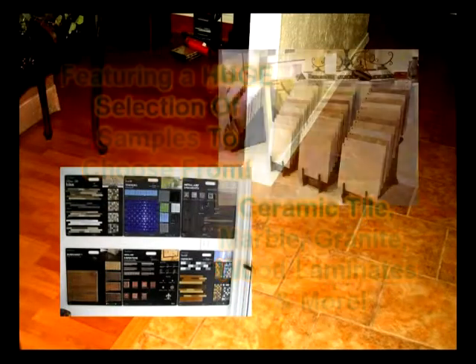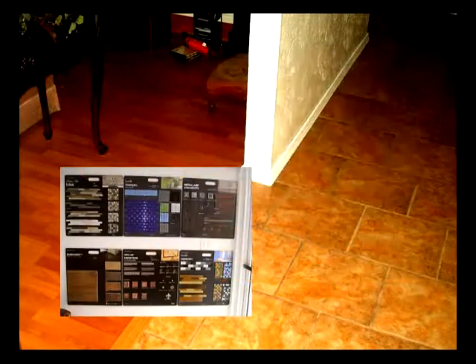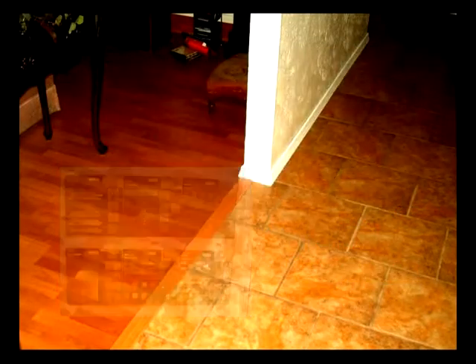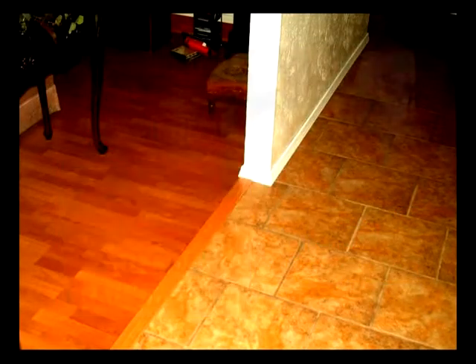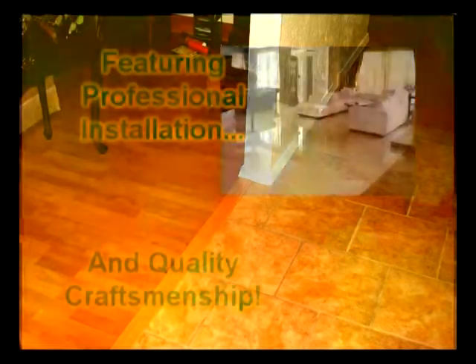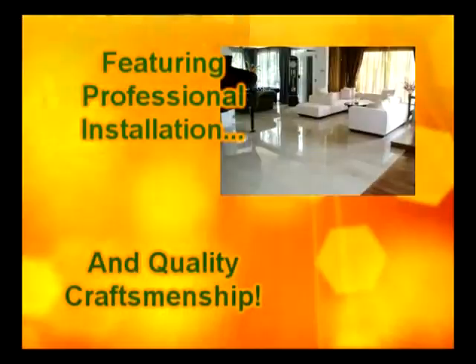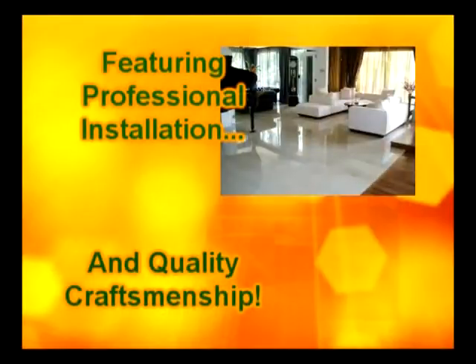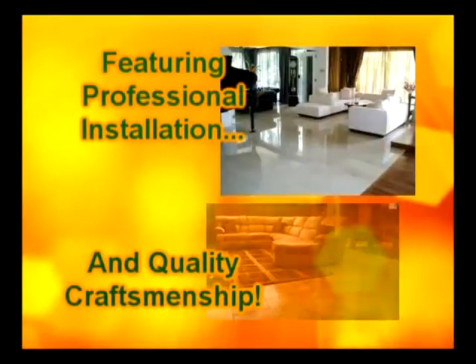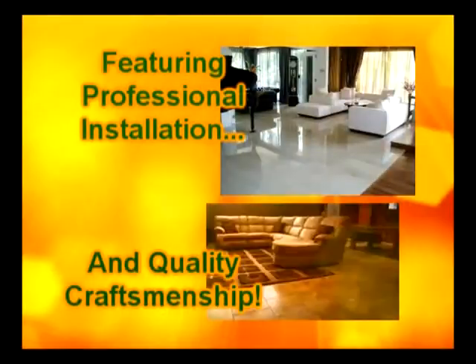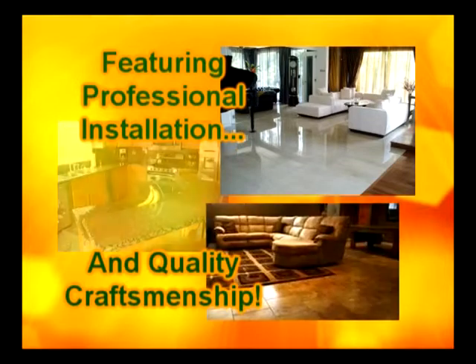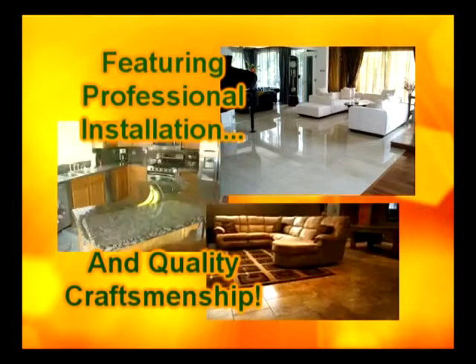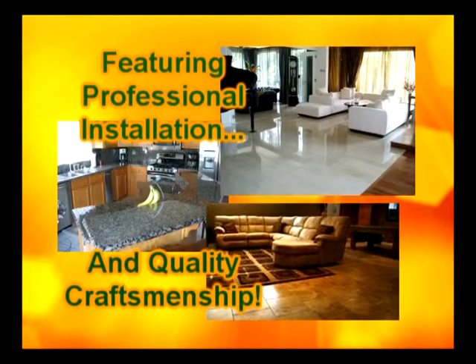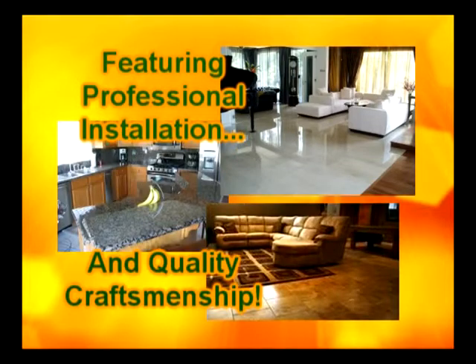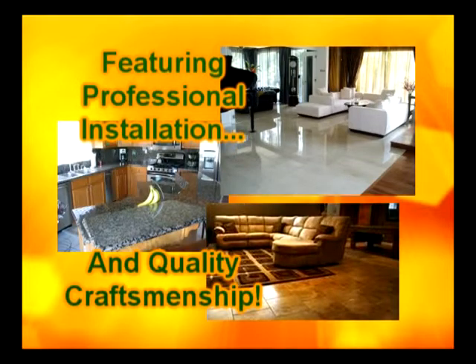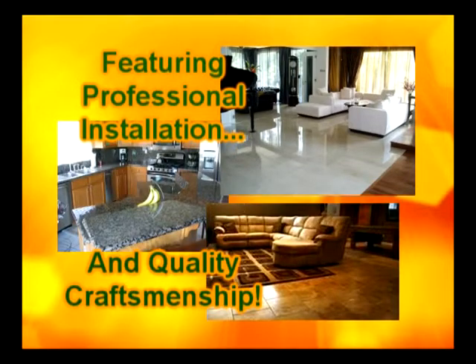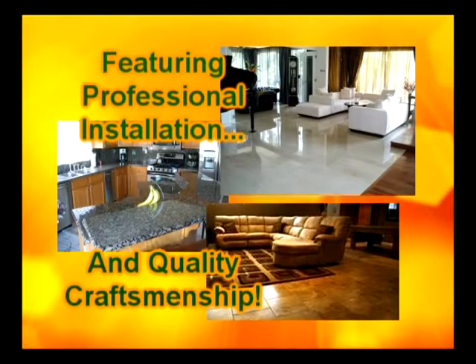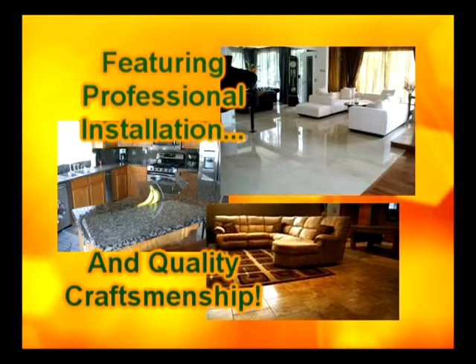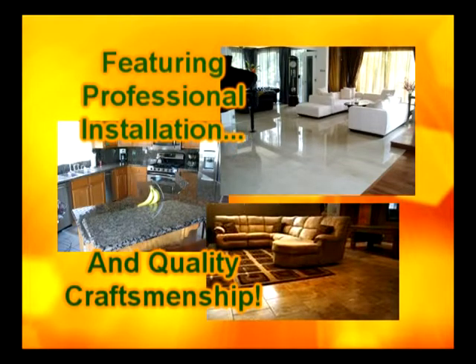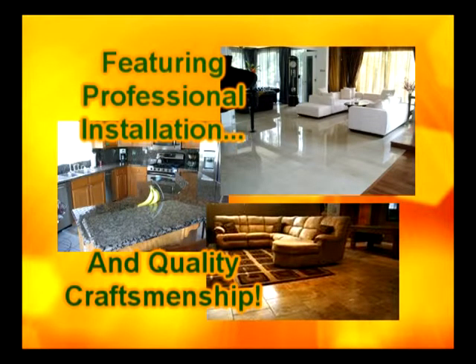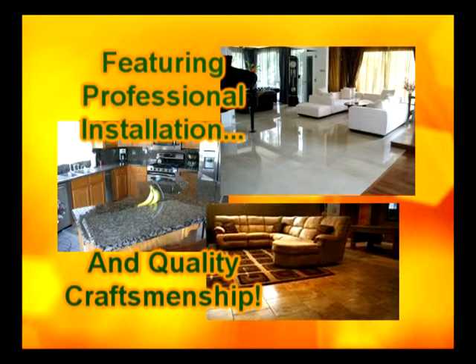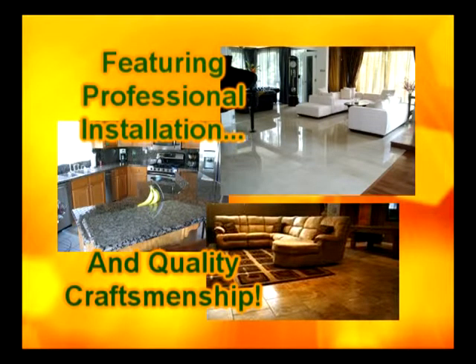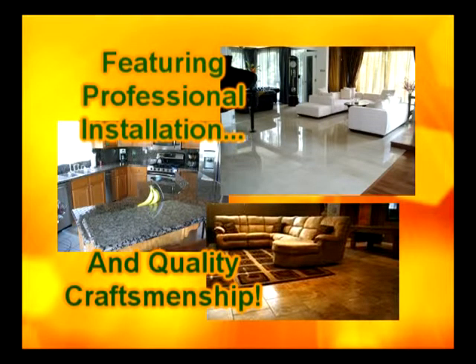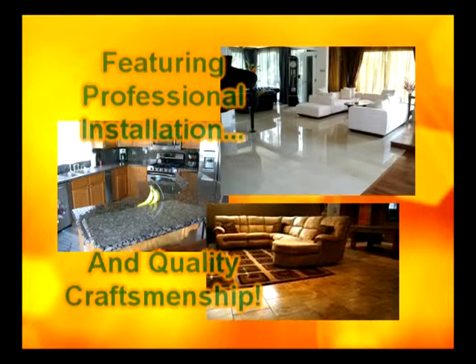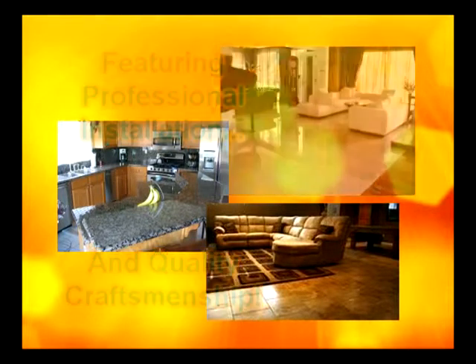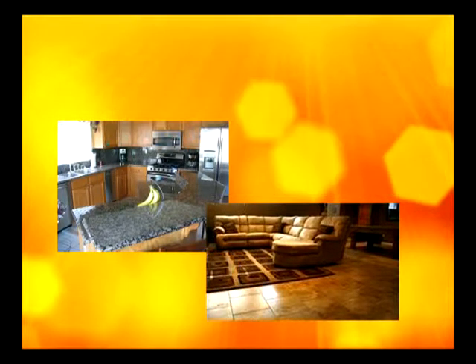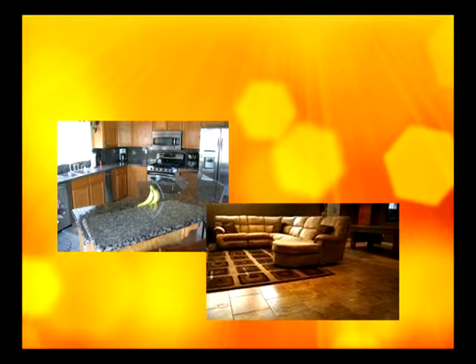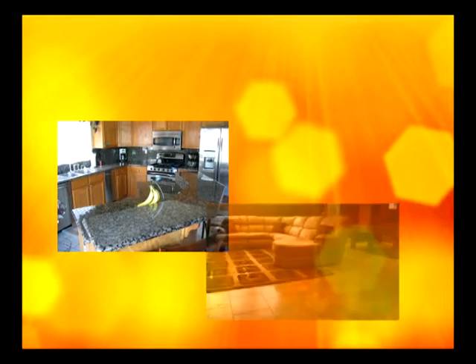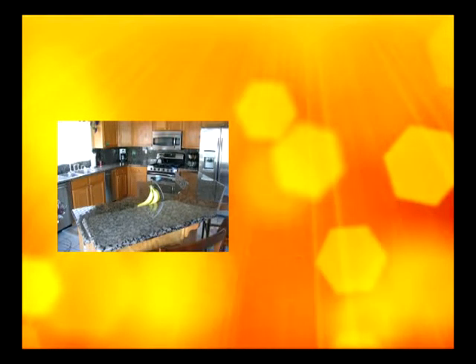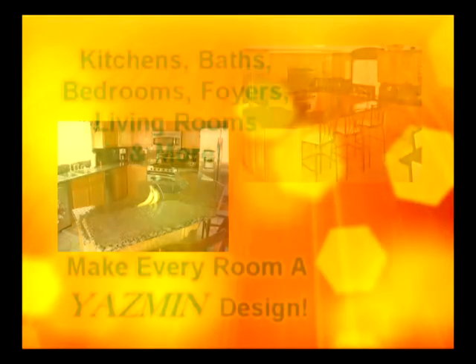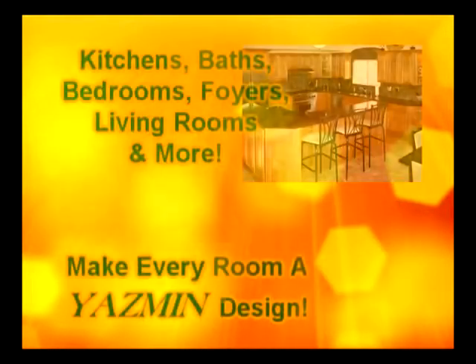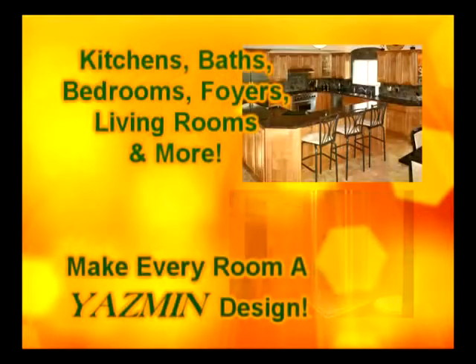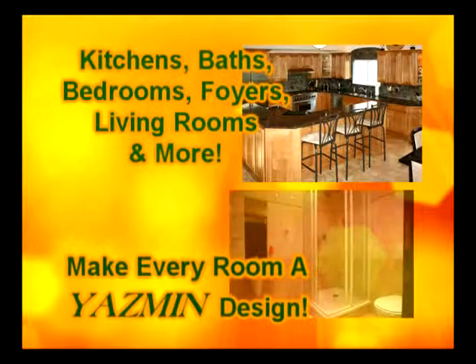Kitchens, baths, living rooms, foyers — make every room a Yasmin design. Yasmin Tile & Marble, serving the Florida Keys.